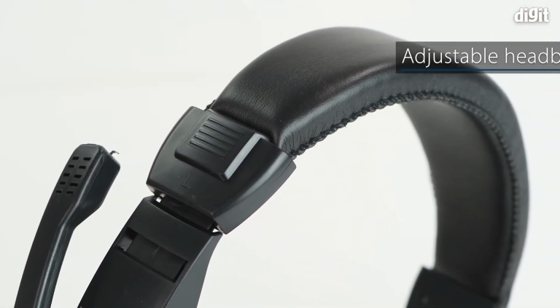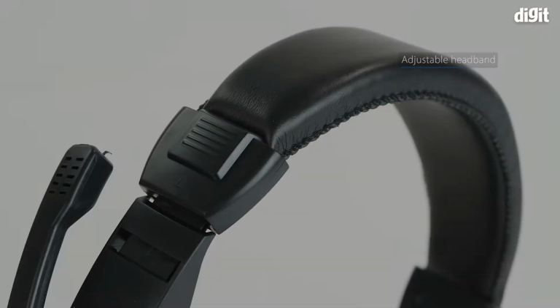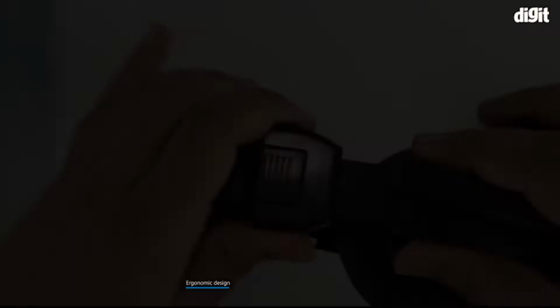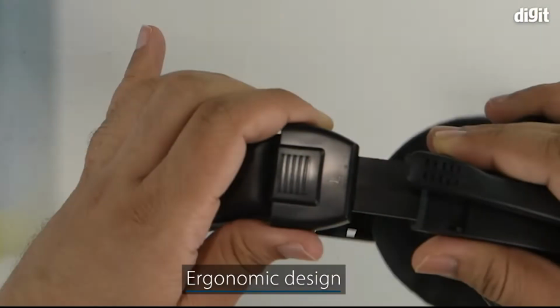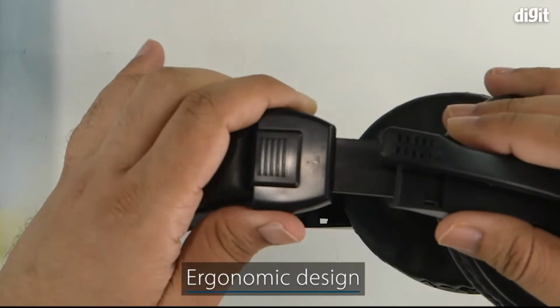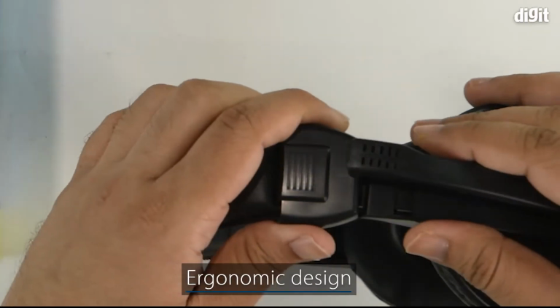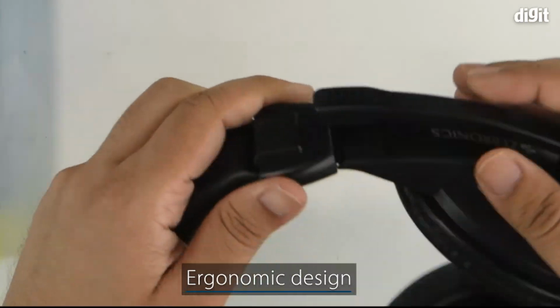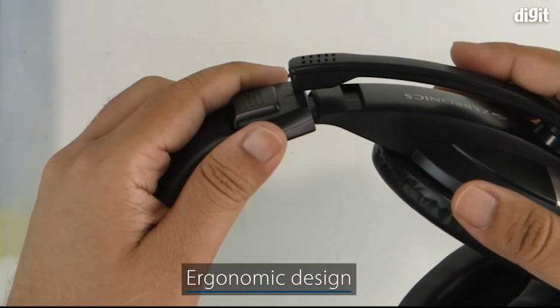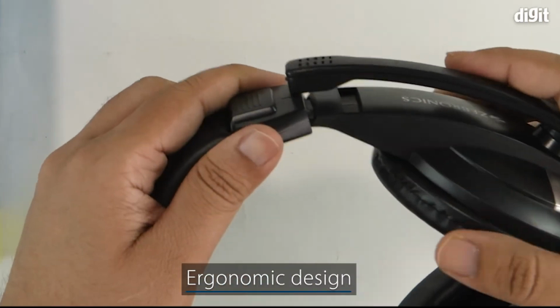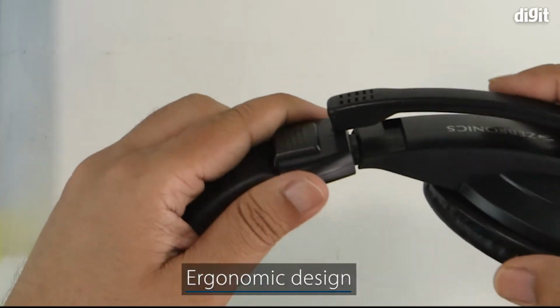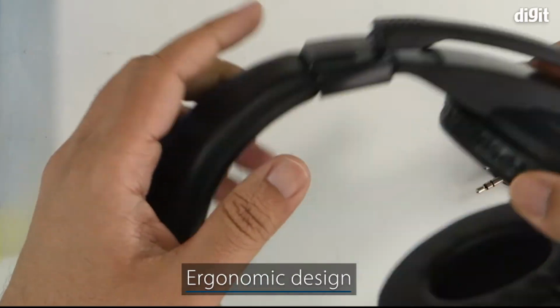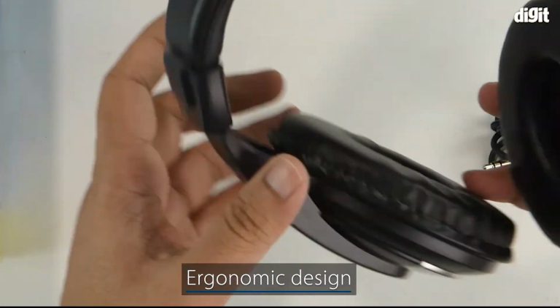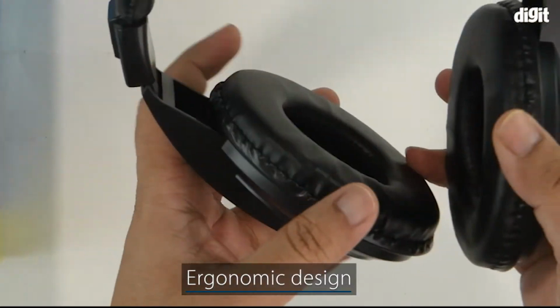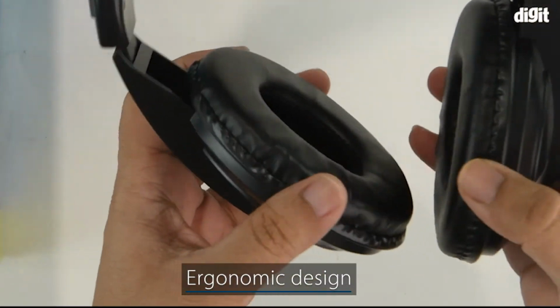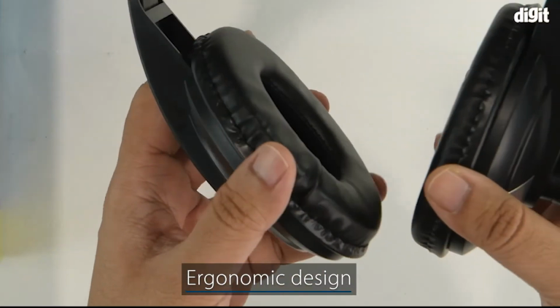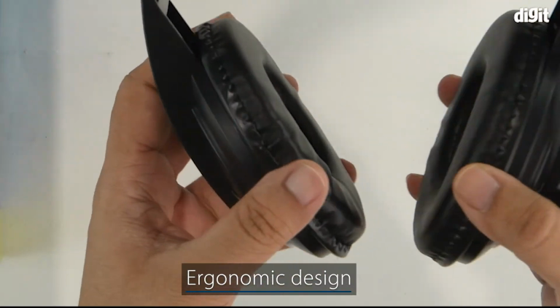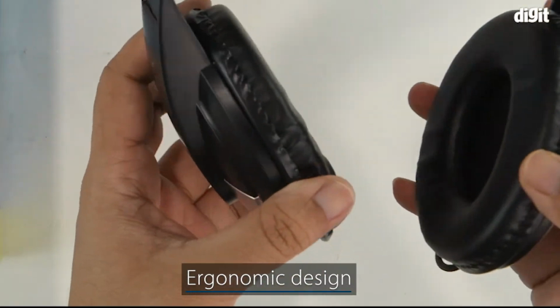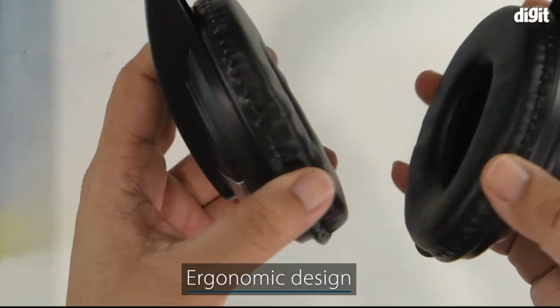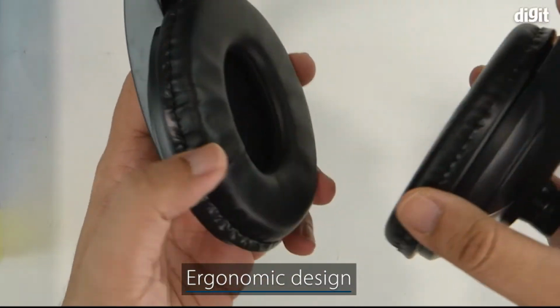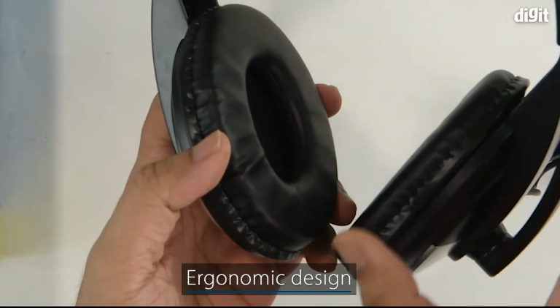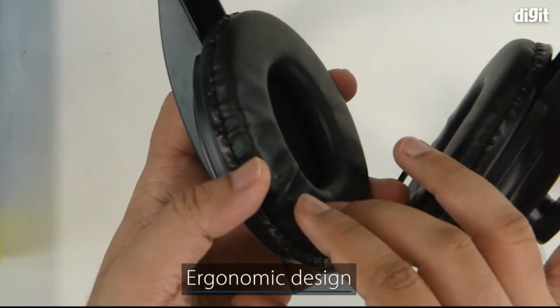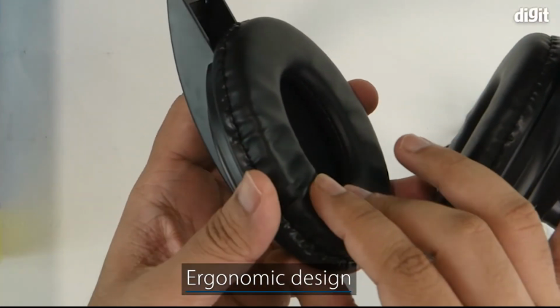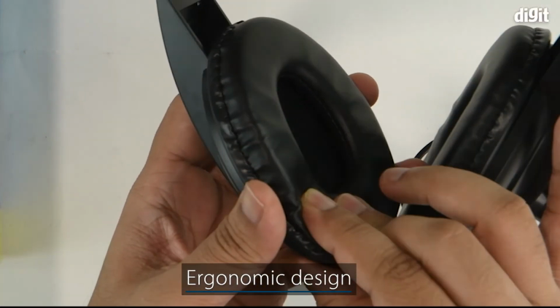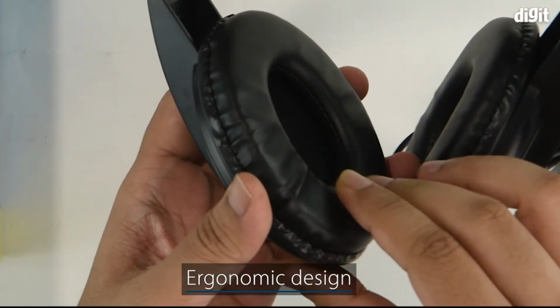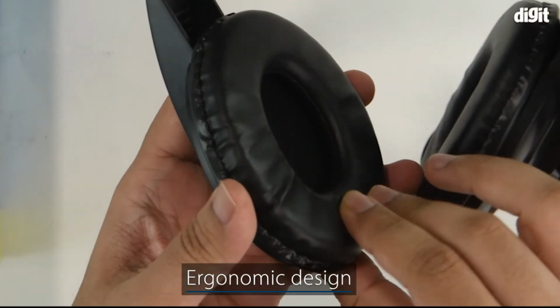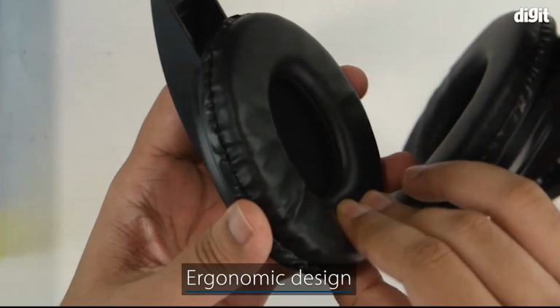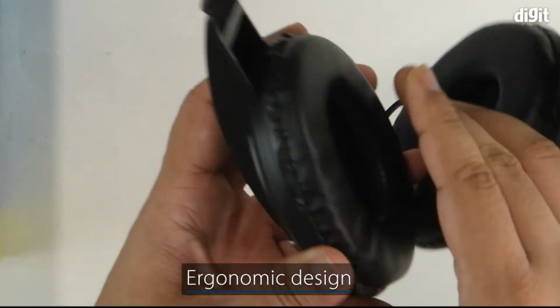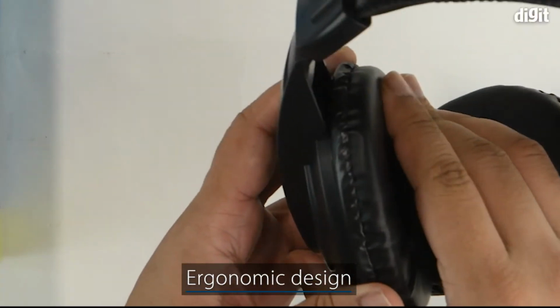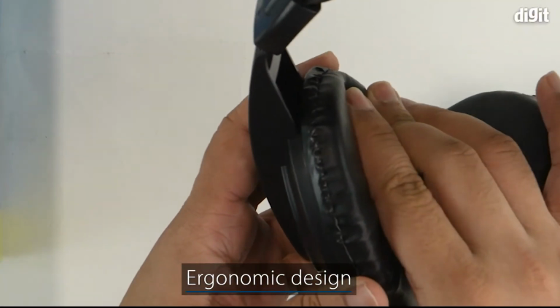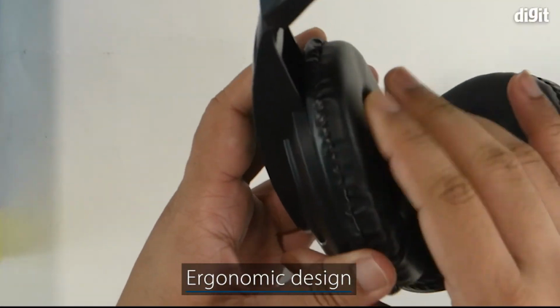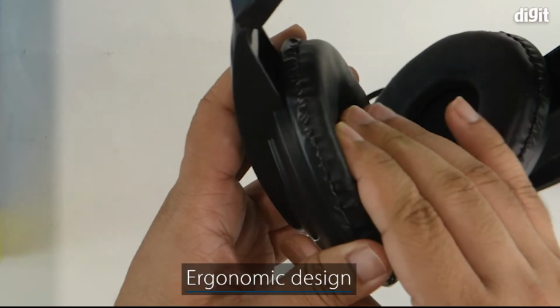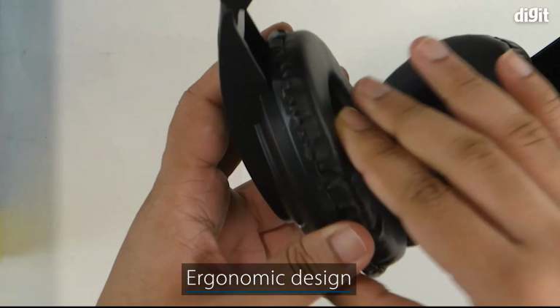It has been ergonomically designed with soft ear cups for the user's comfort.